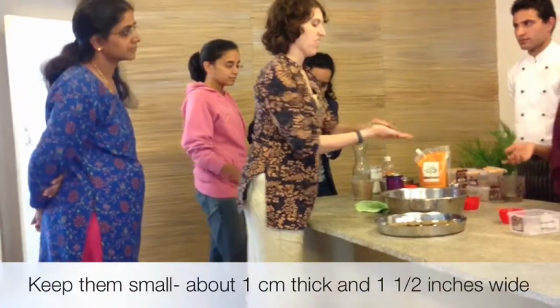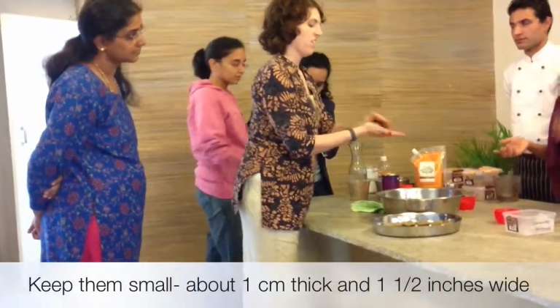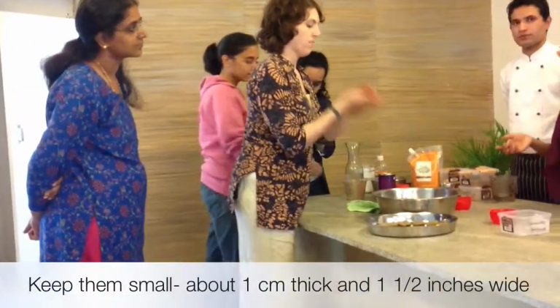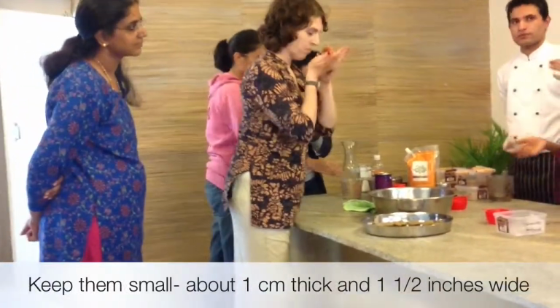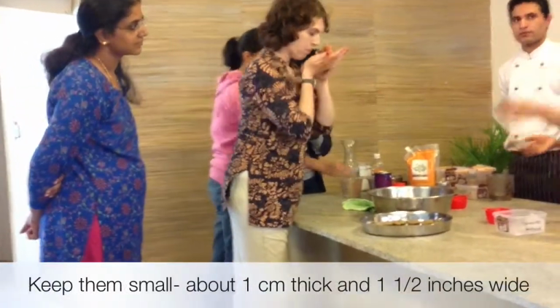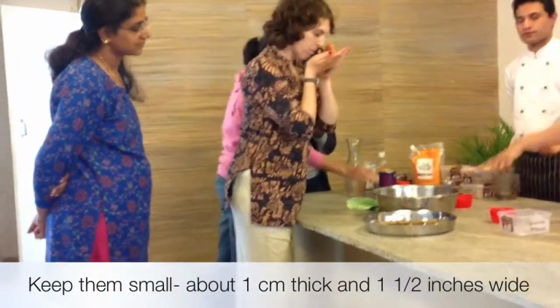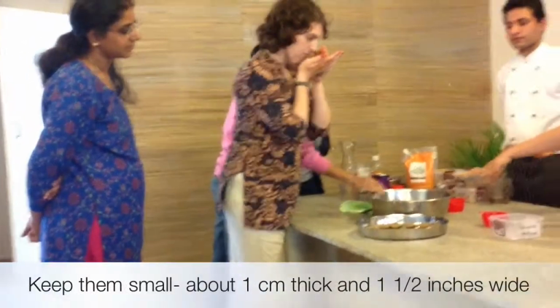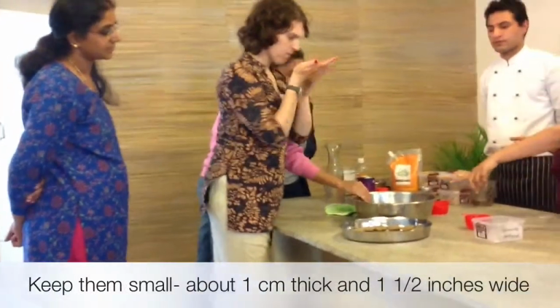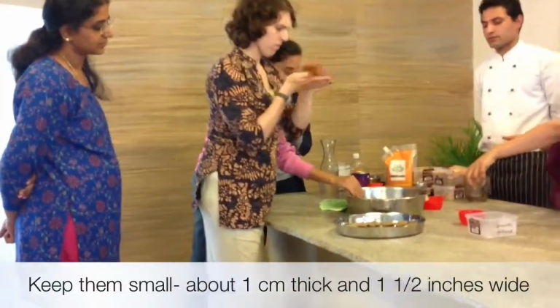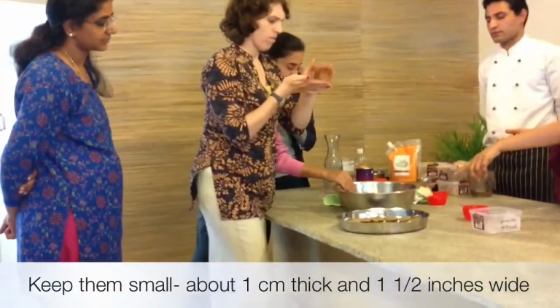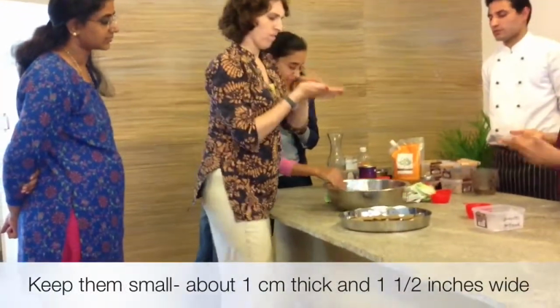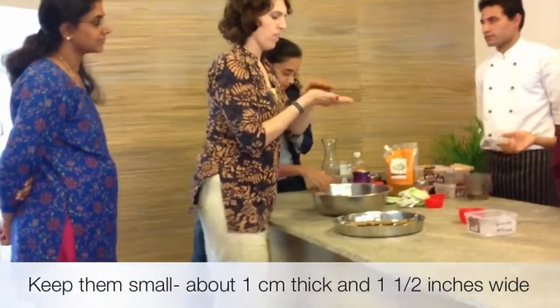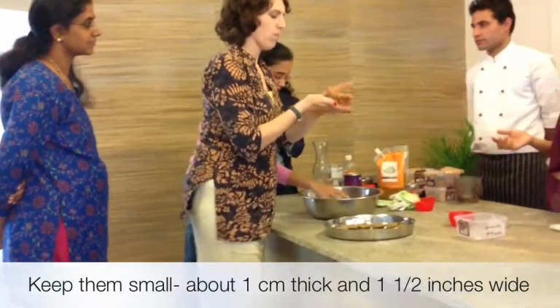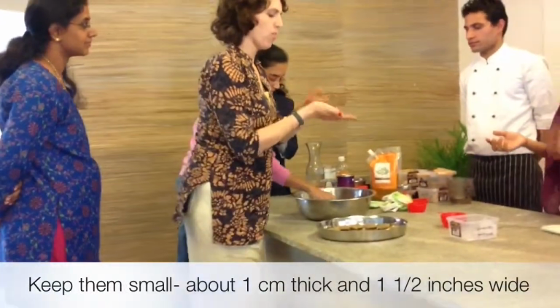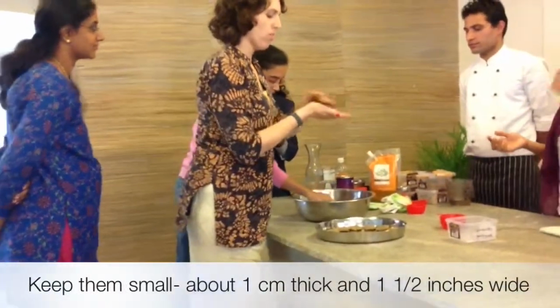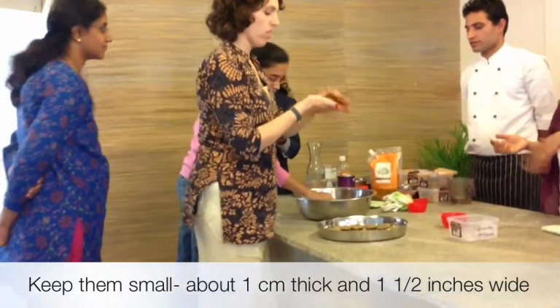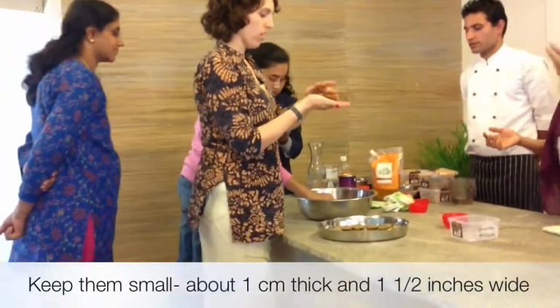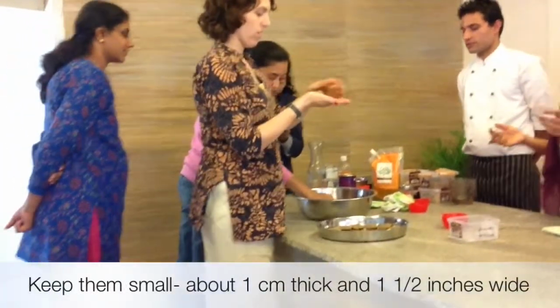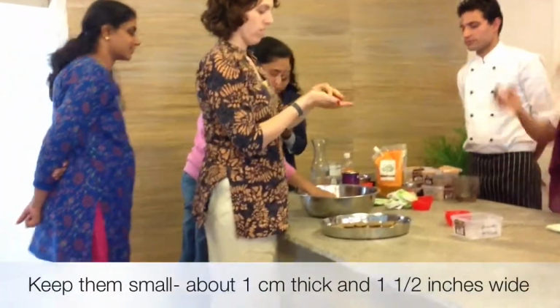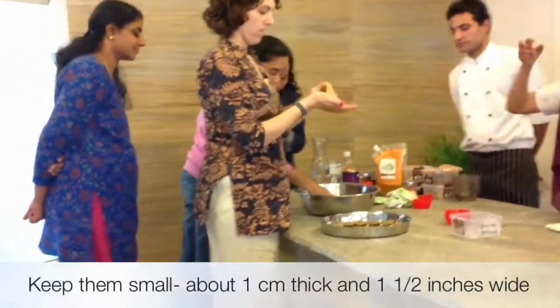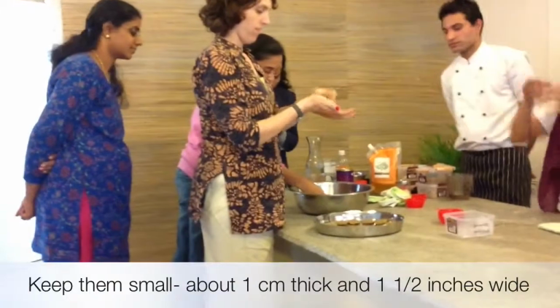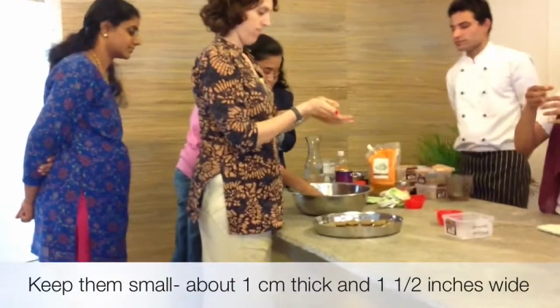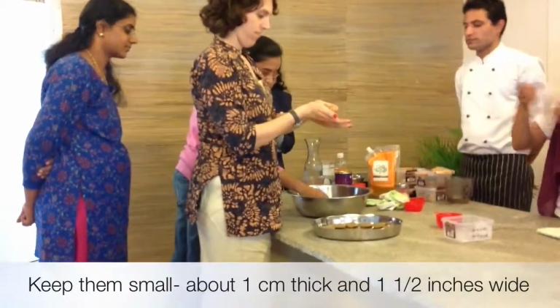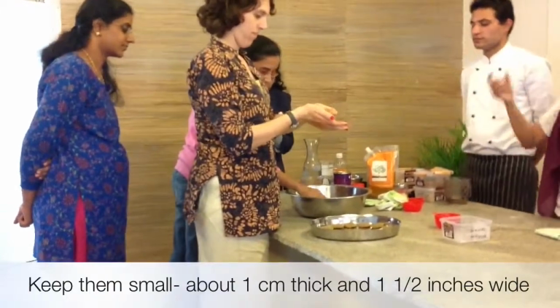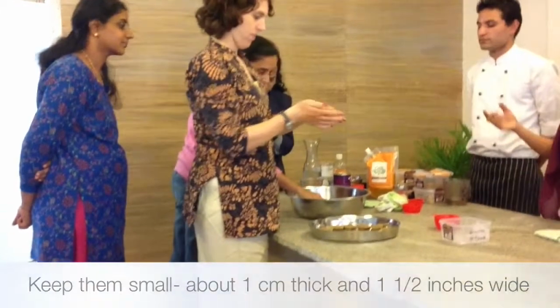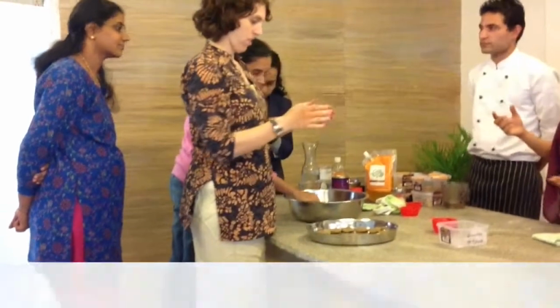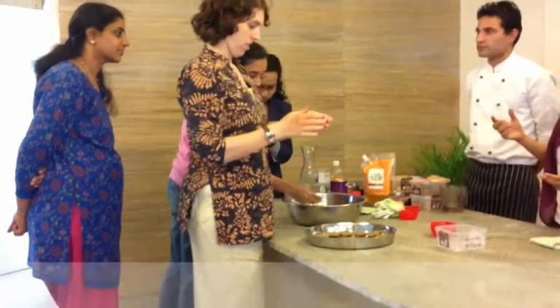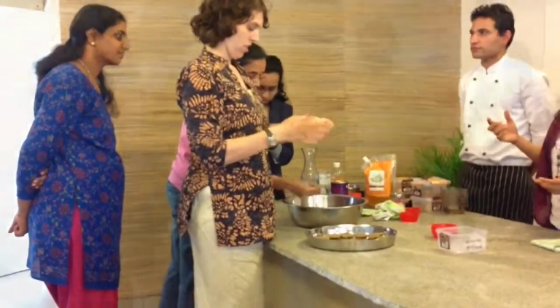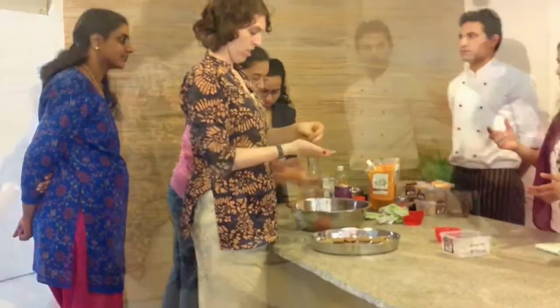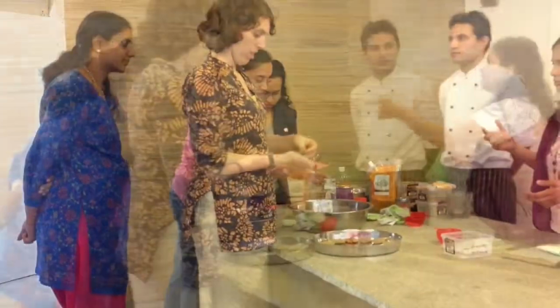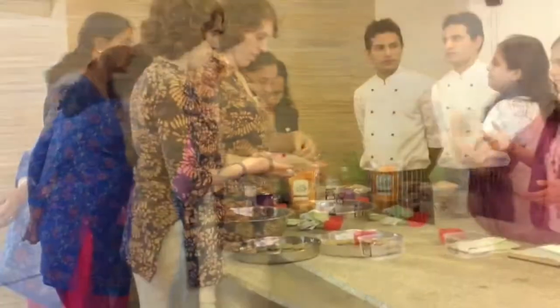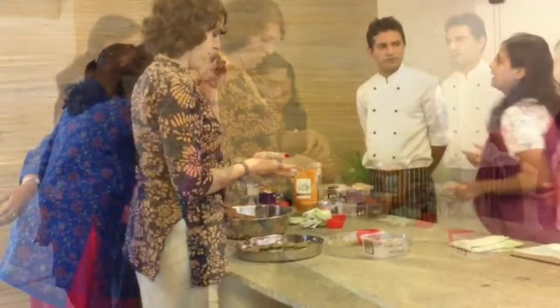Make sure the cookies are small. If they're too big, they will take longer and the inside won't get properly baked while the outside may overbake. Keep them about the right size for even baking.